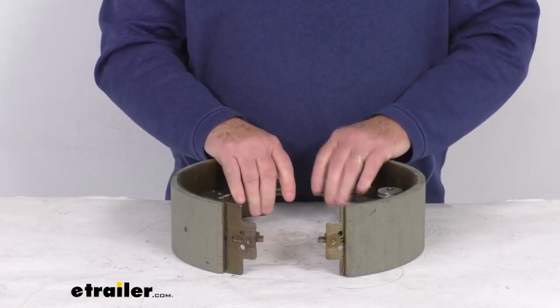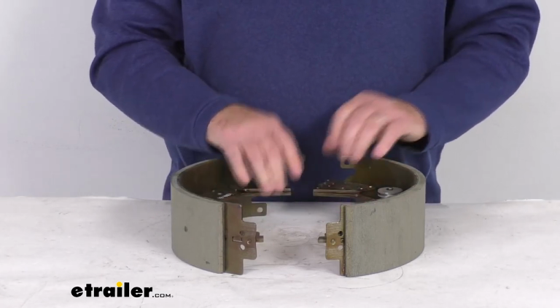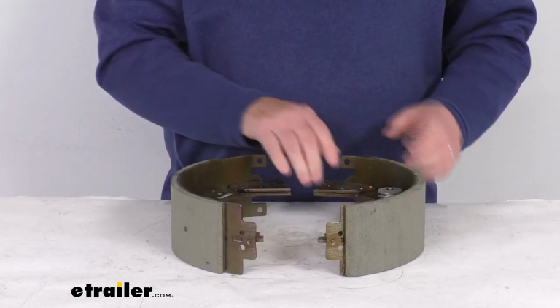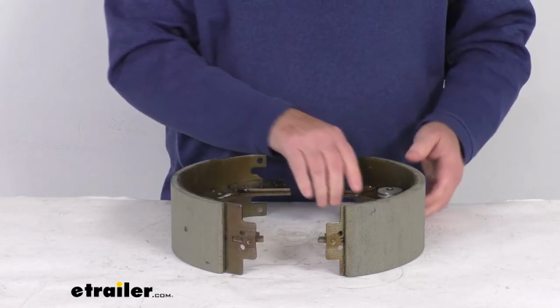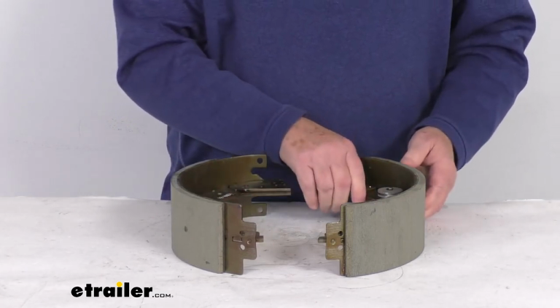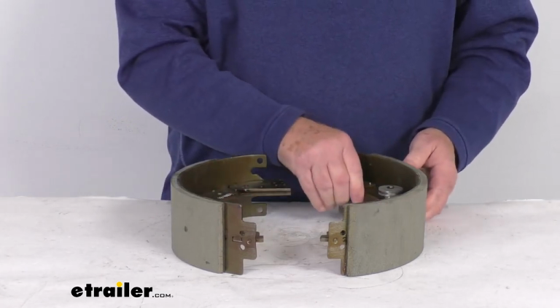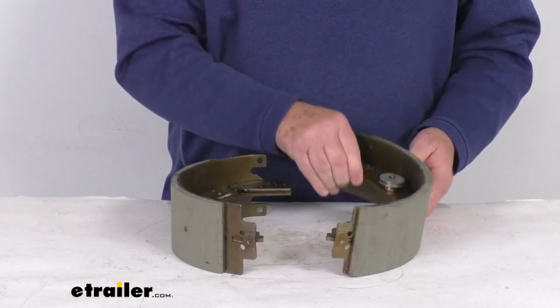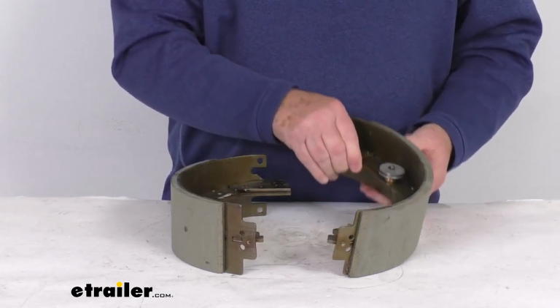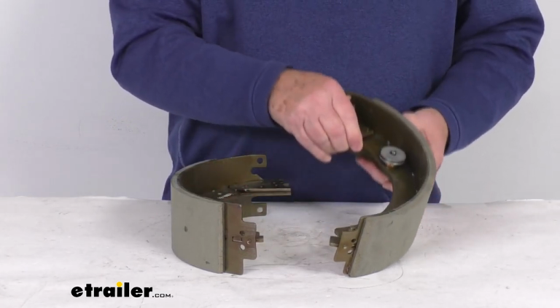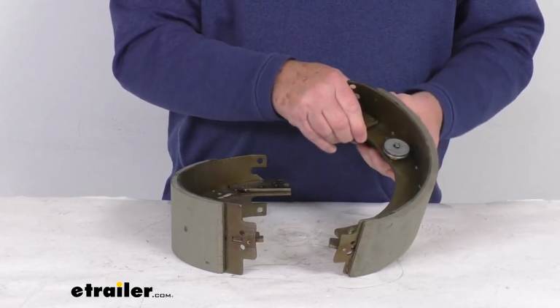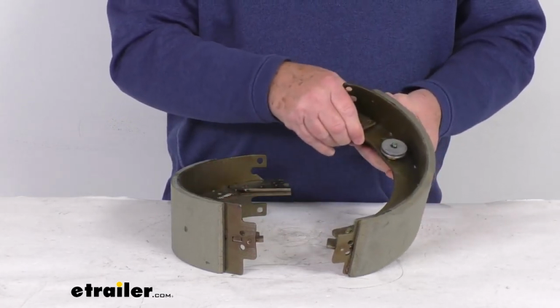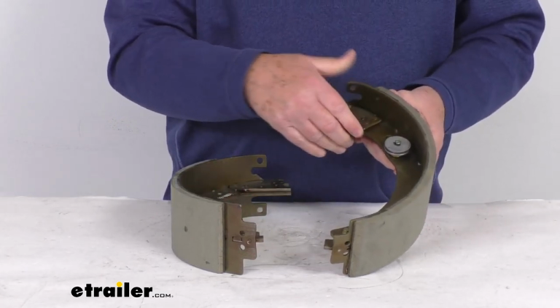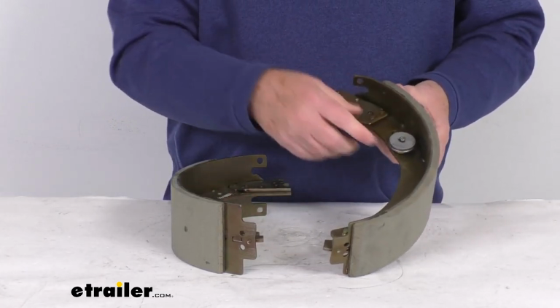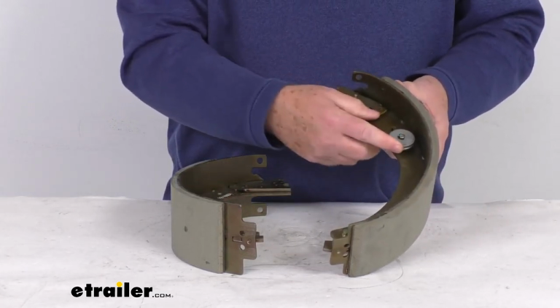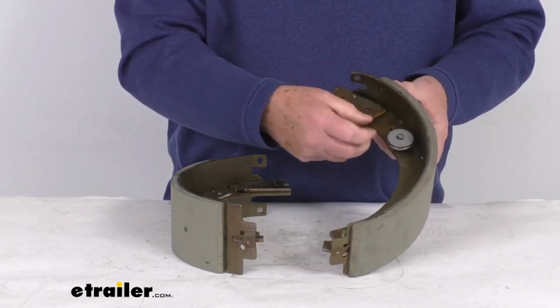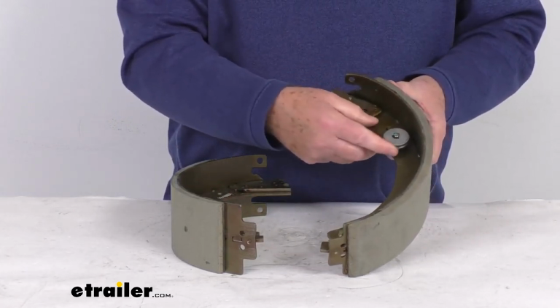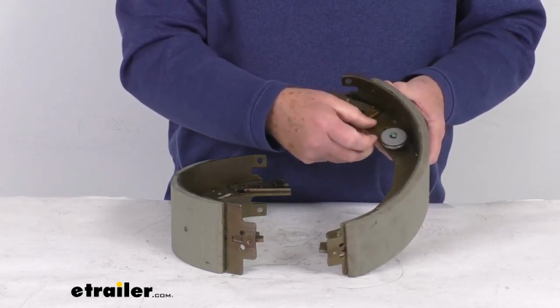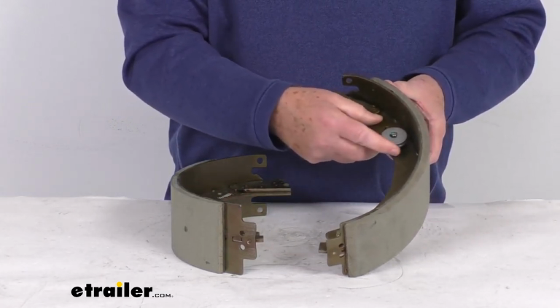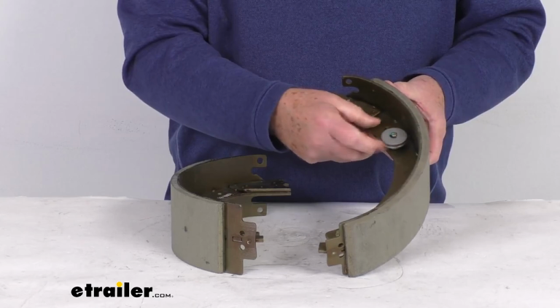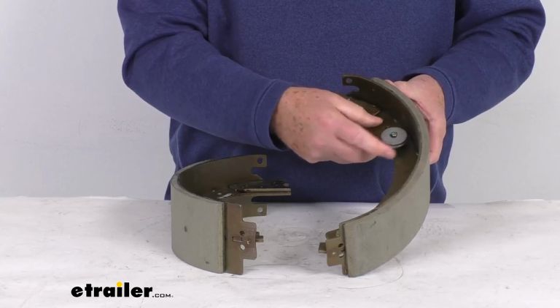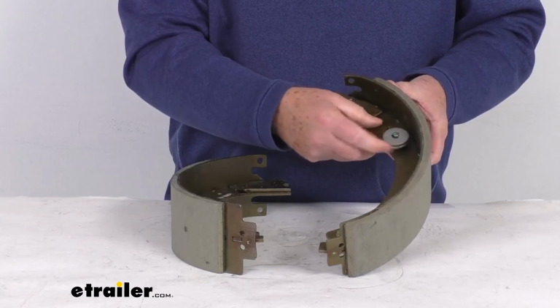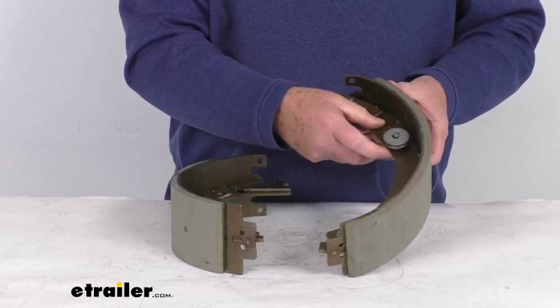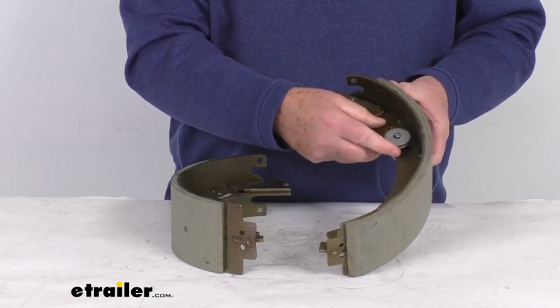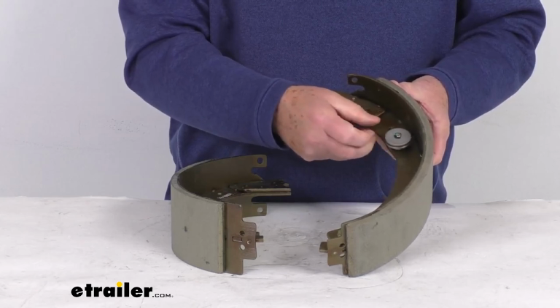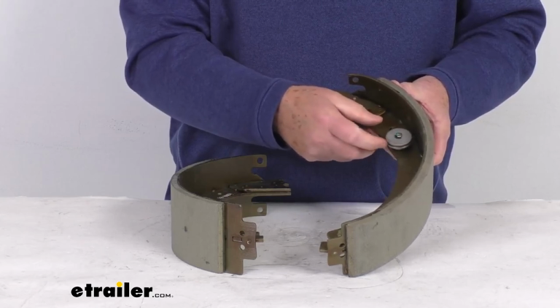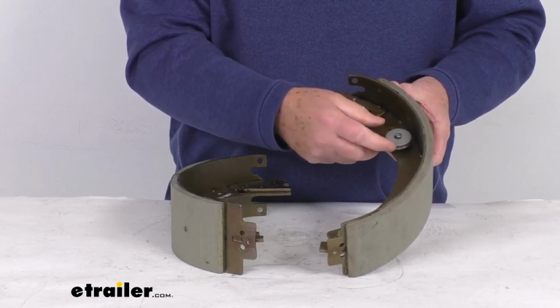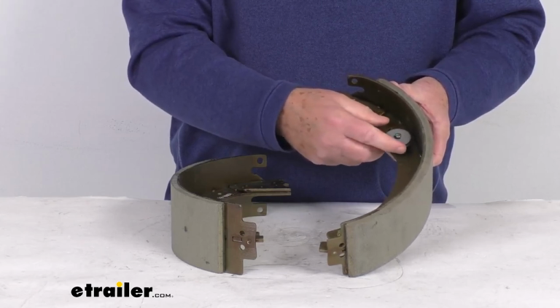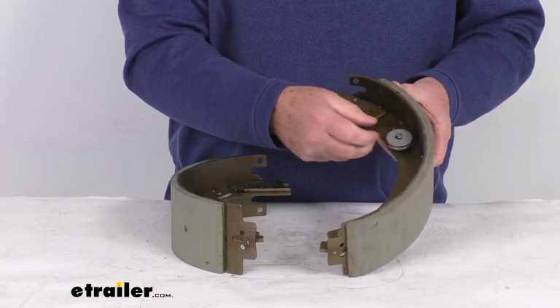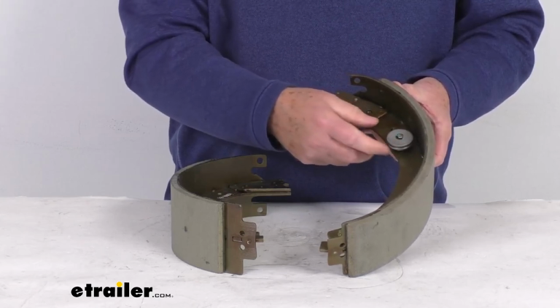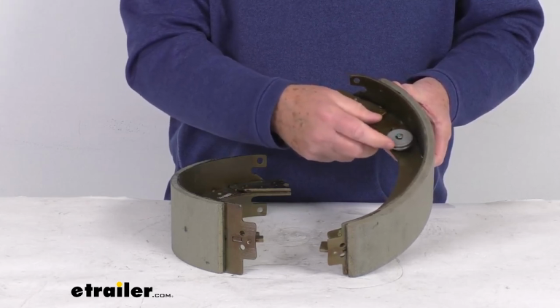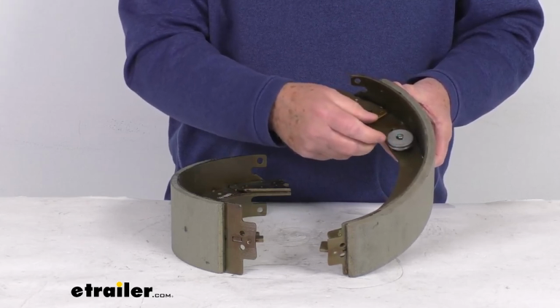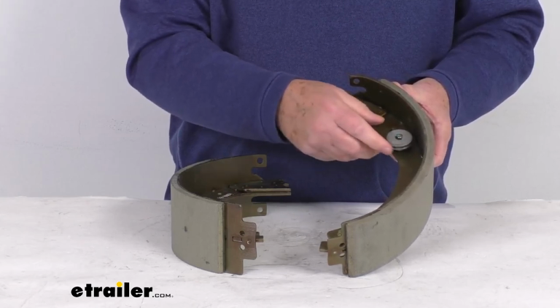These are self-adjusting, and the way you can tell that is it will have this wheel here that the adjustment cable will go around.